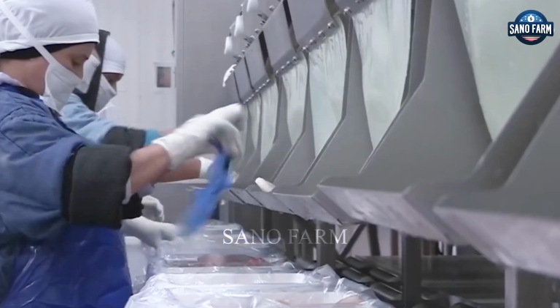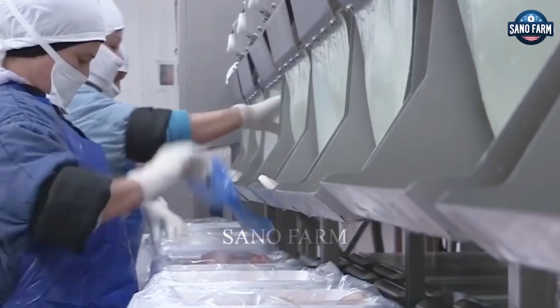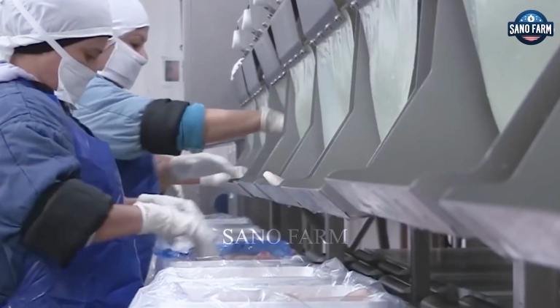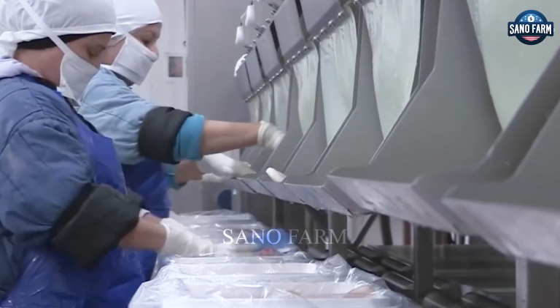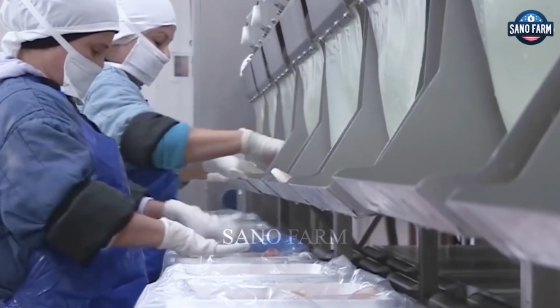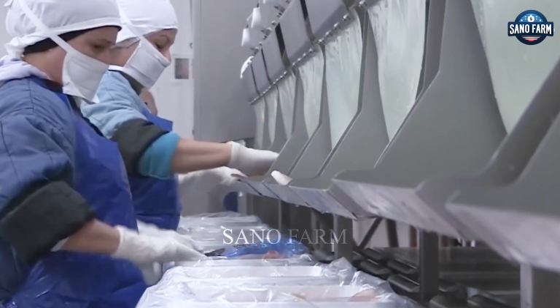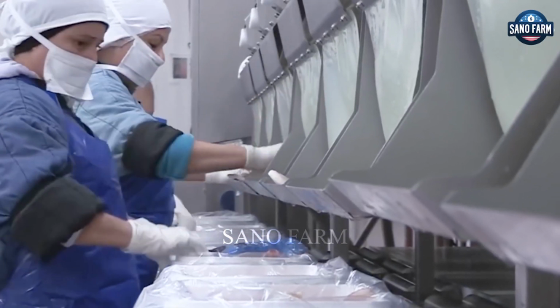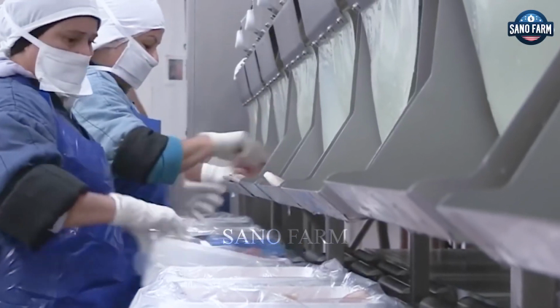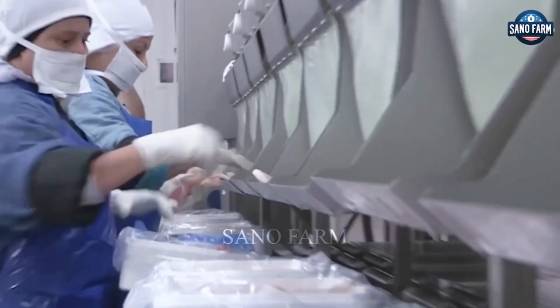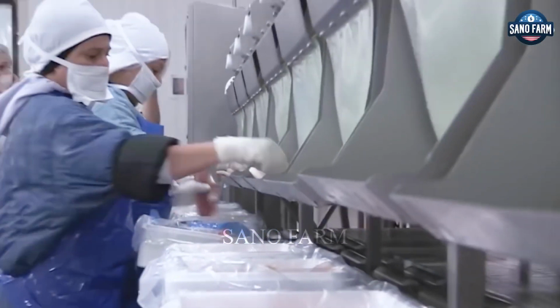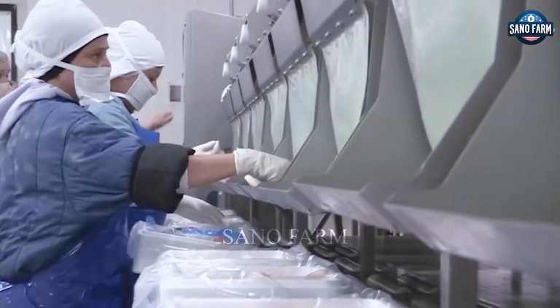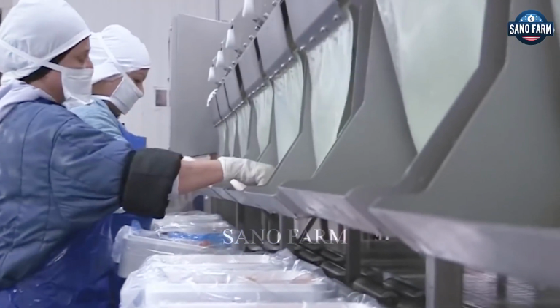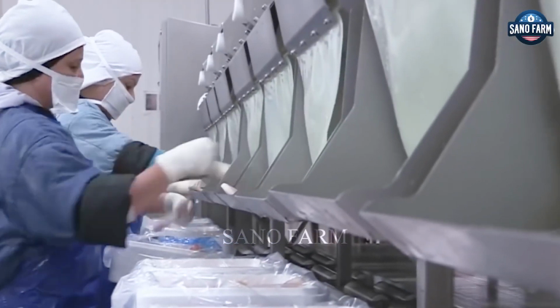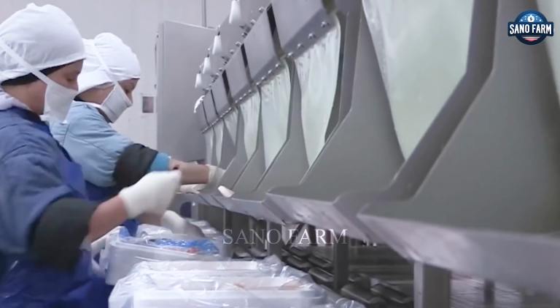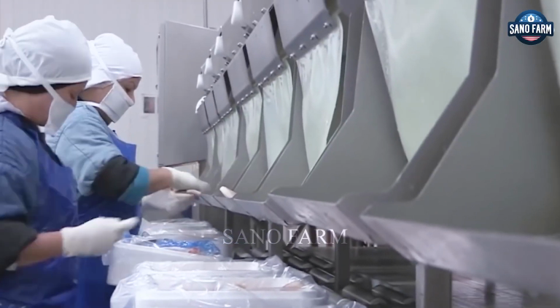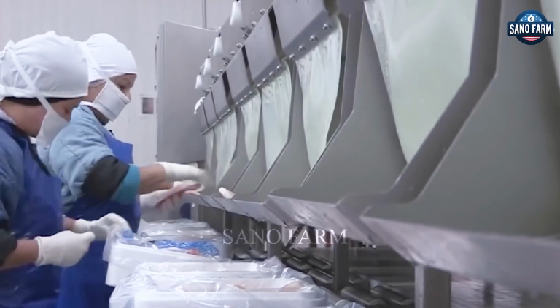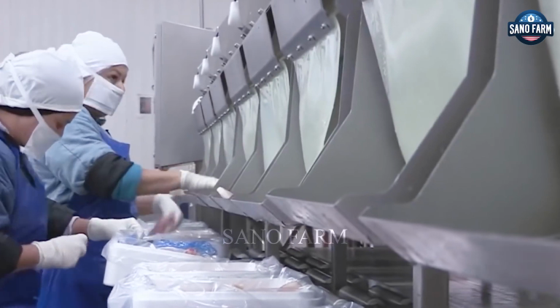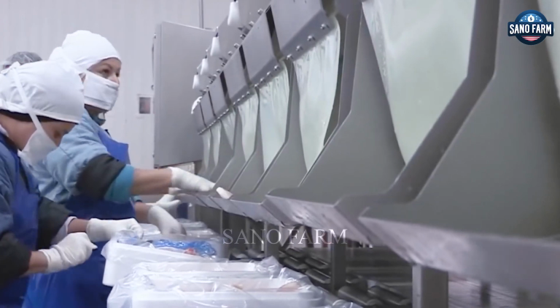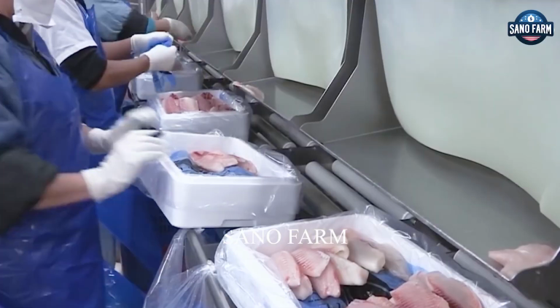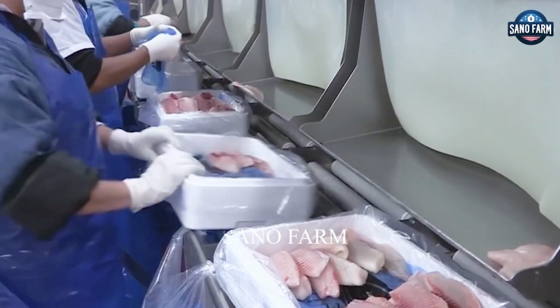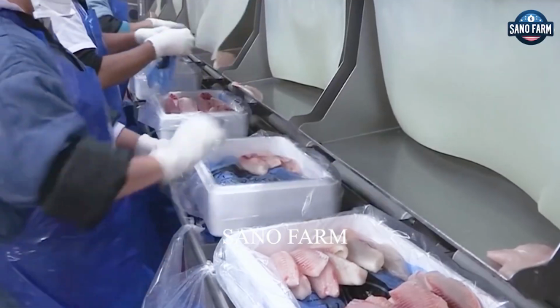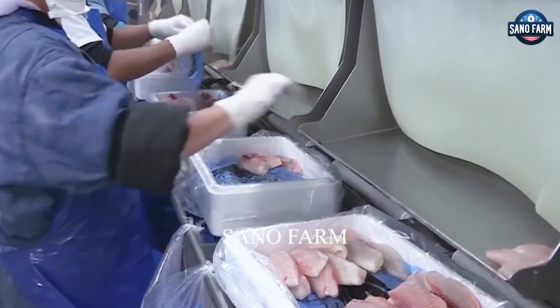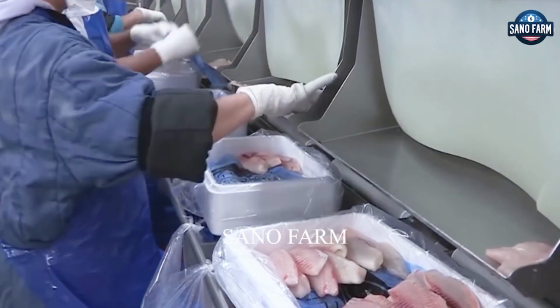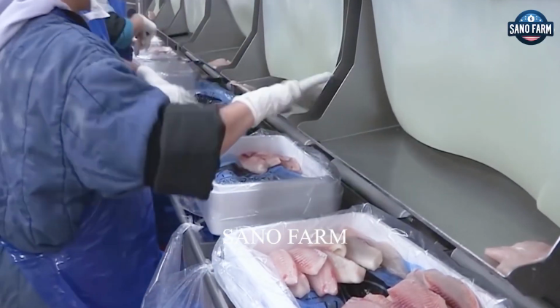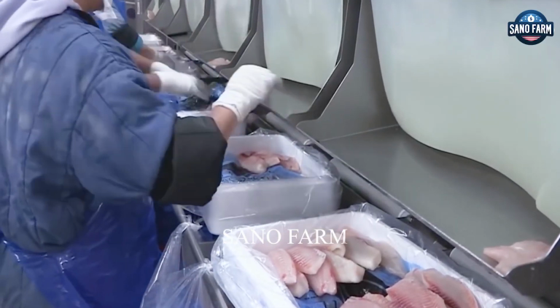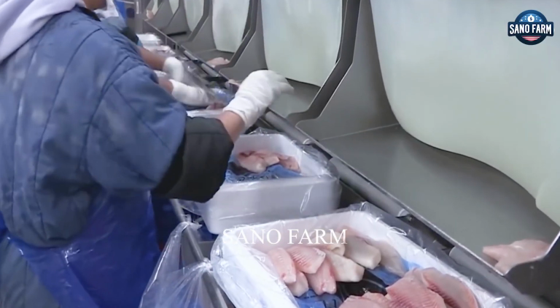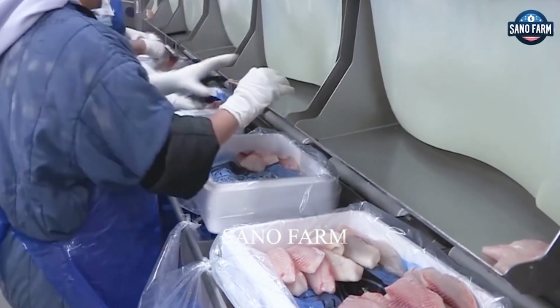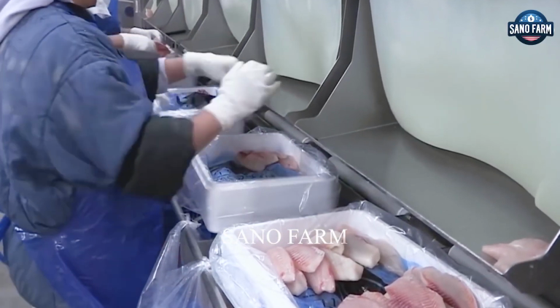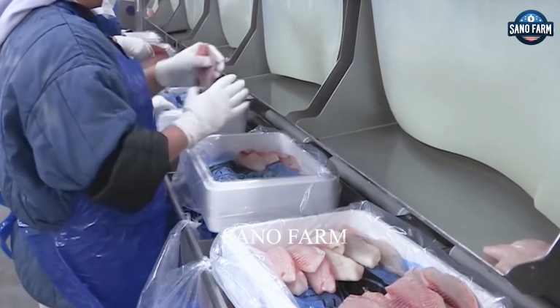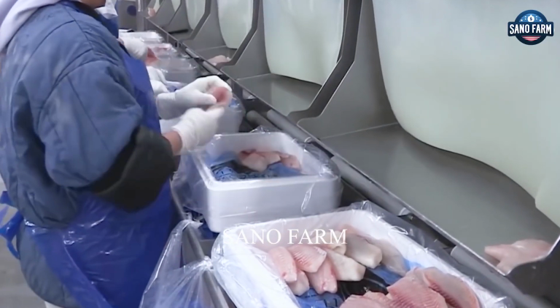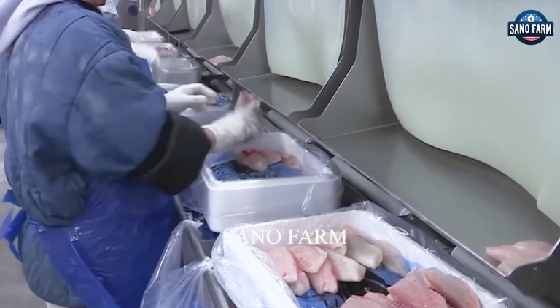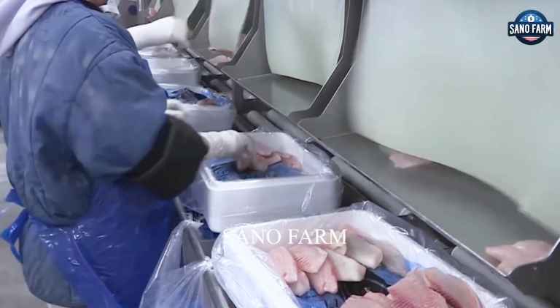Modern technology and careful handling in food factories are key to maintaining the quality of the final product.